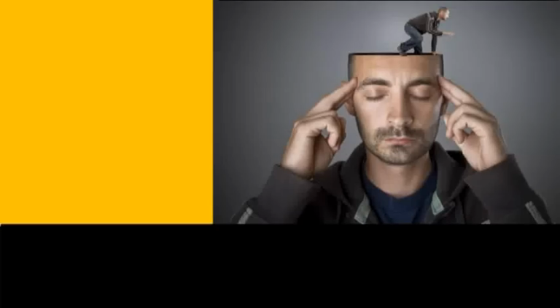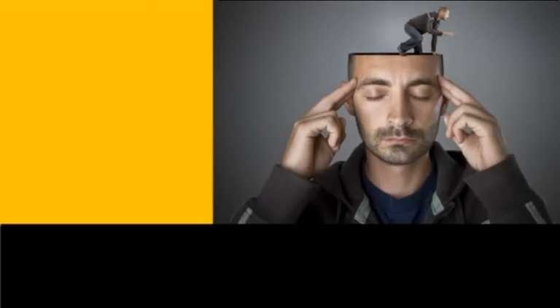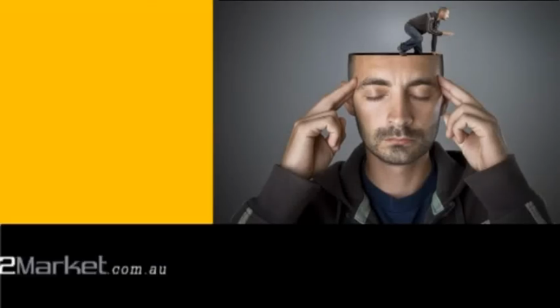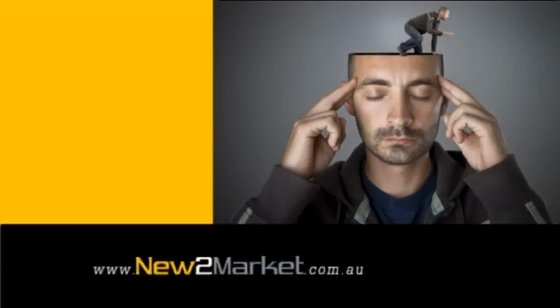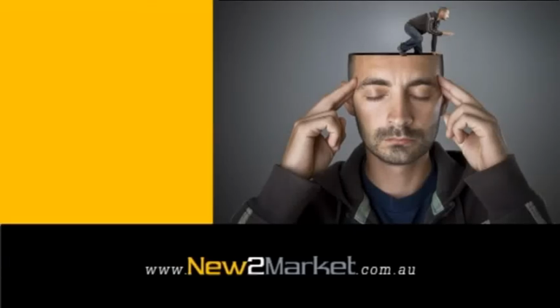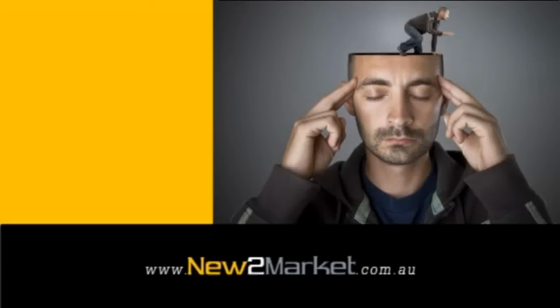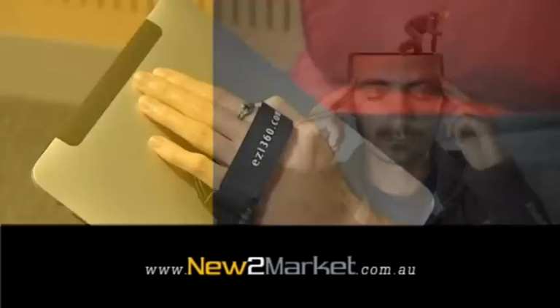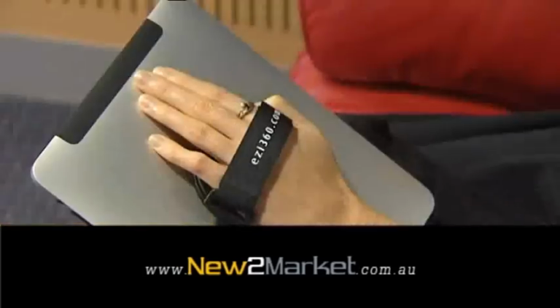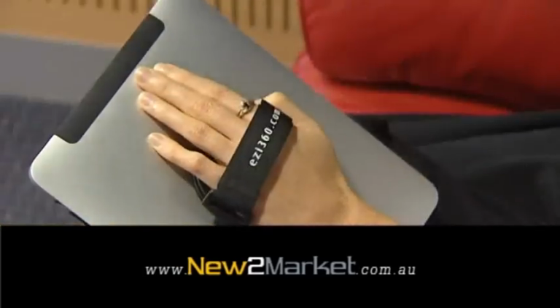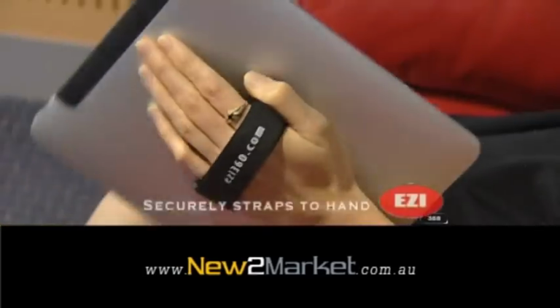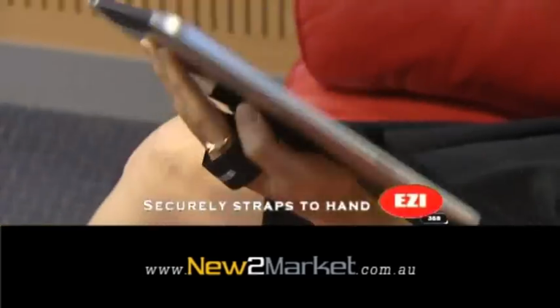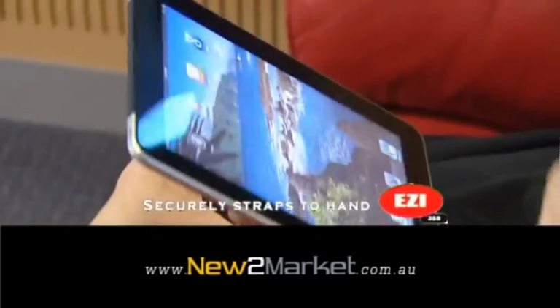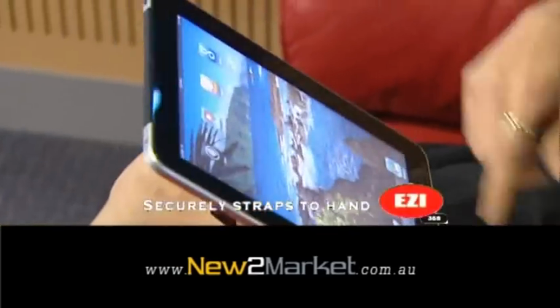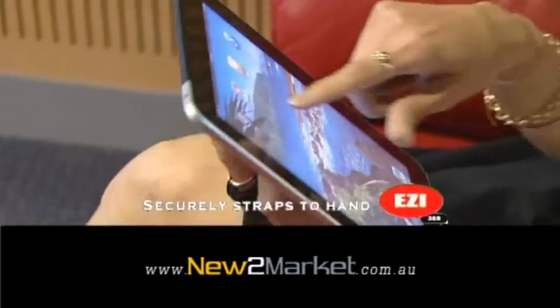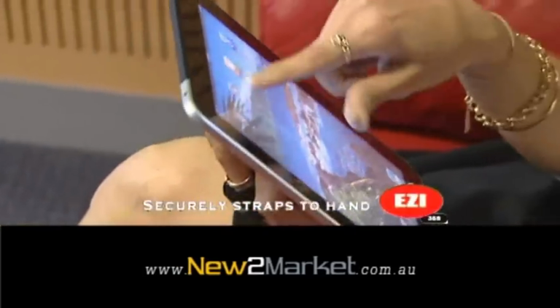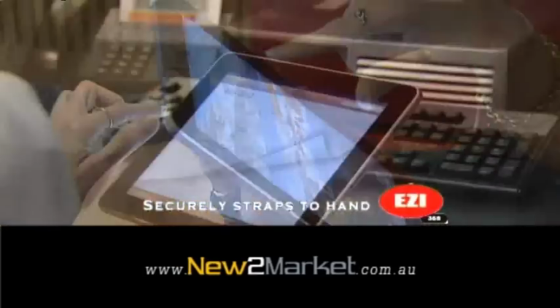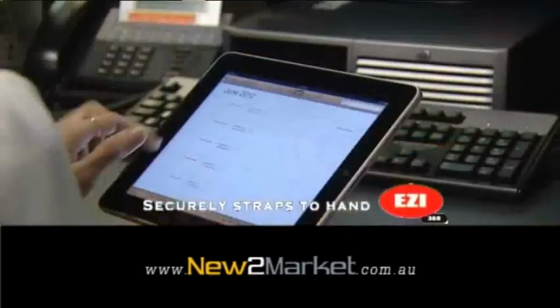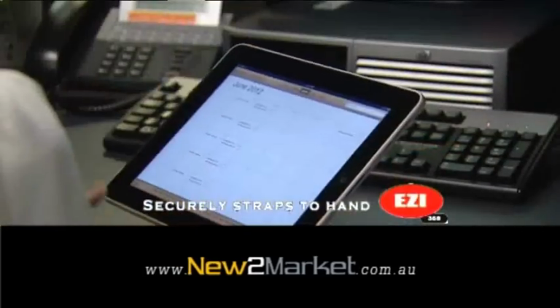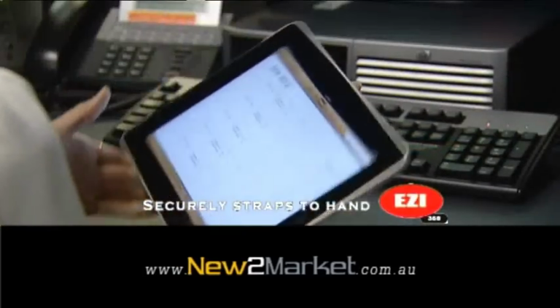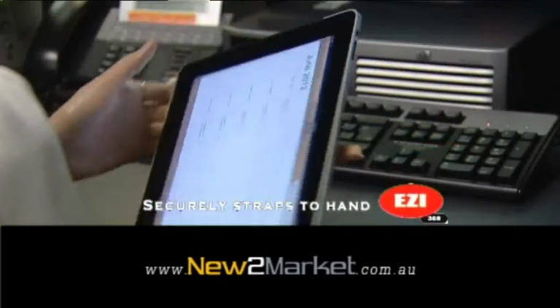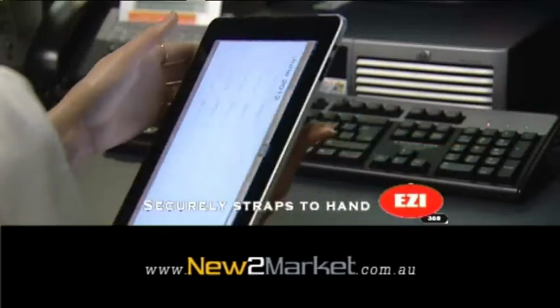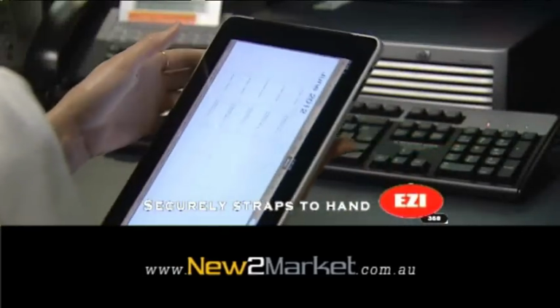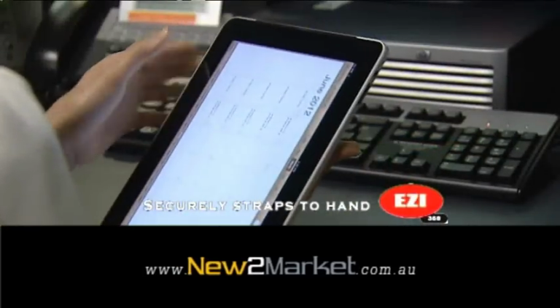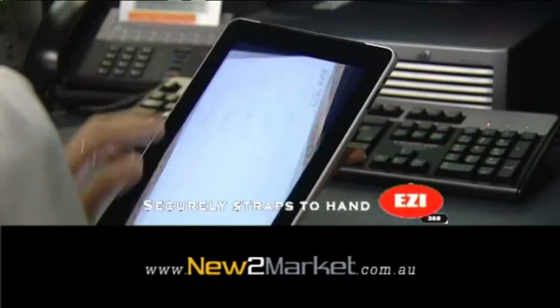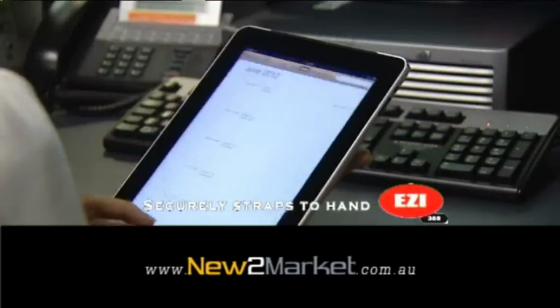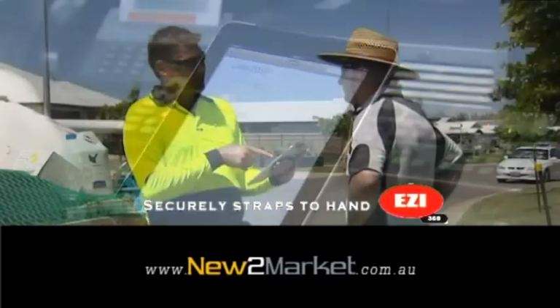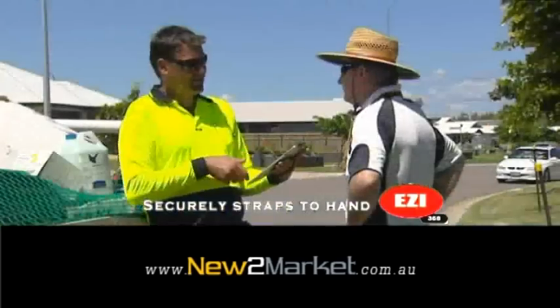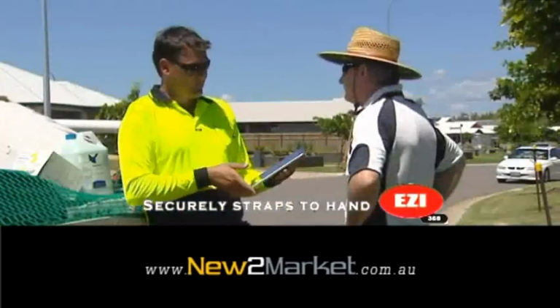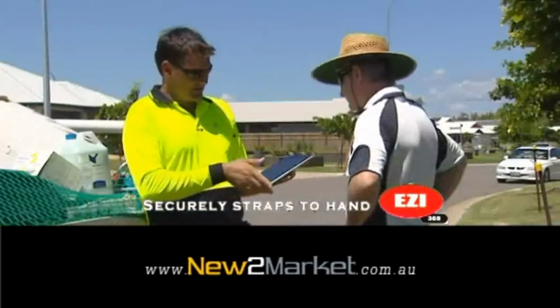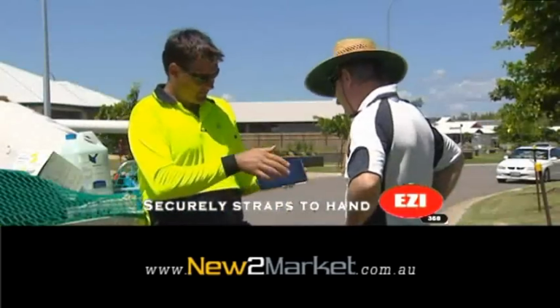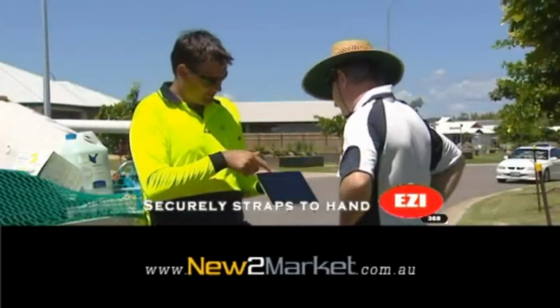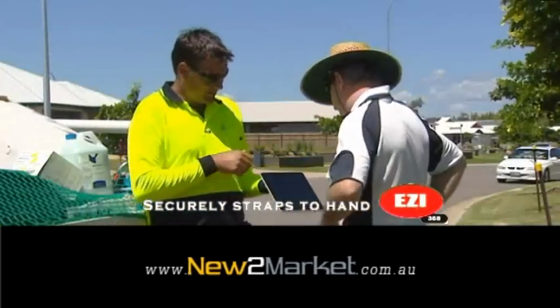What's new to market this month? The EZ360. Use and rotate your electronic tablet with the freedom of one hand while keeping it securely in place.